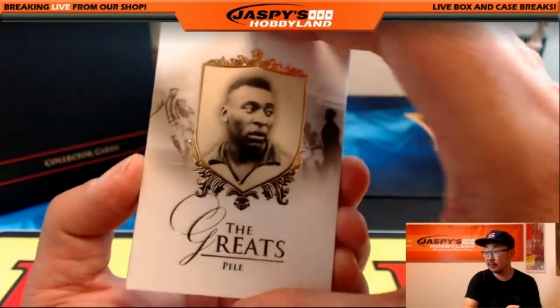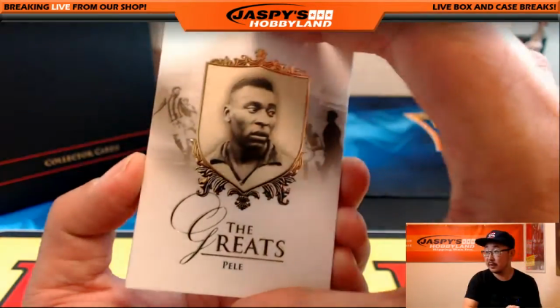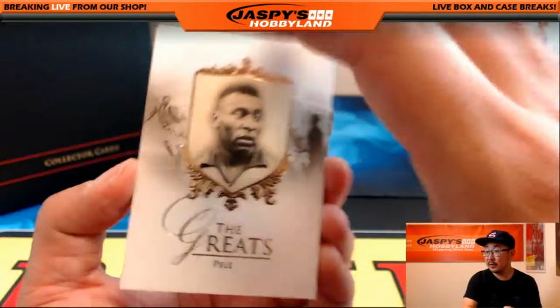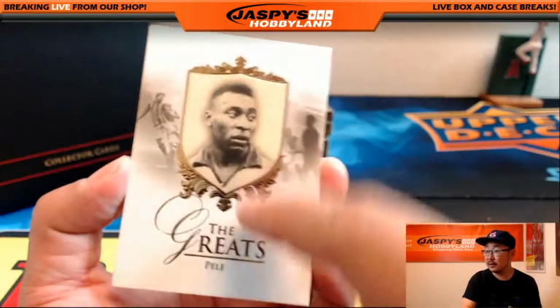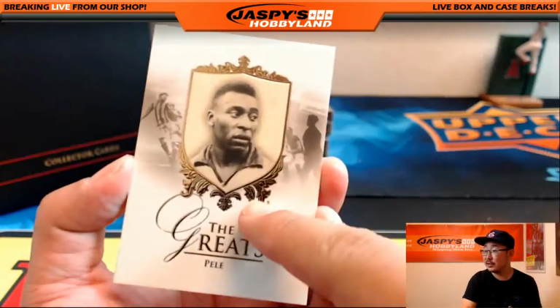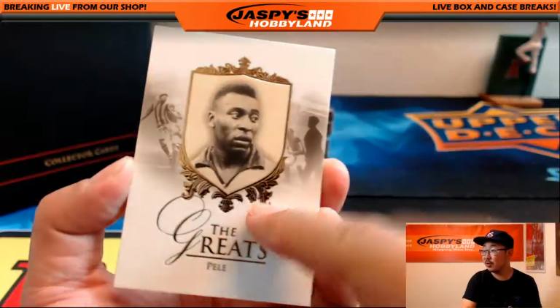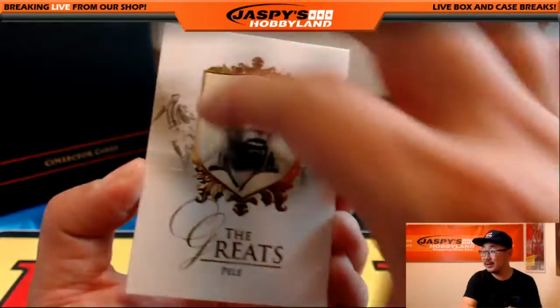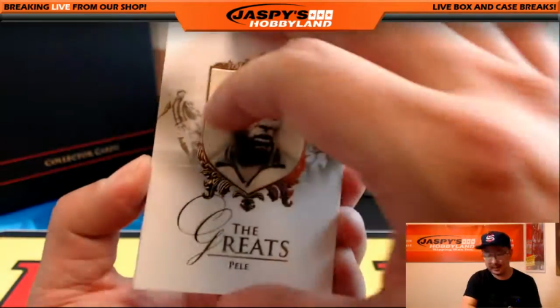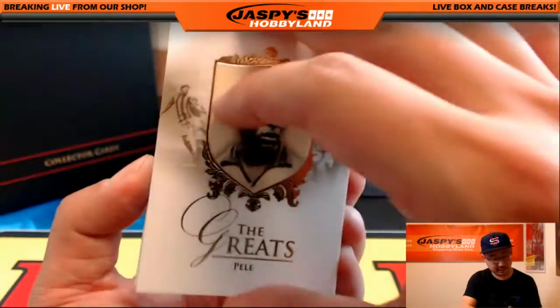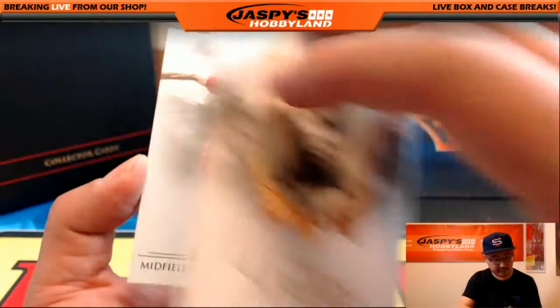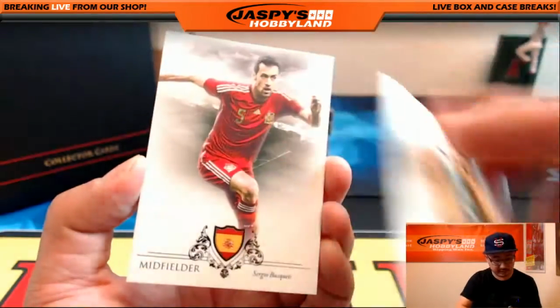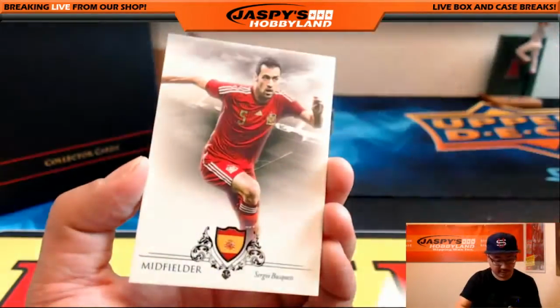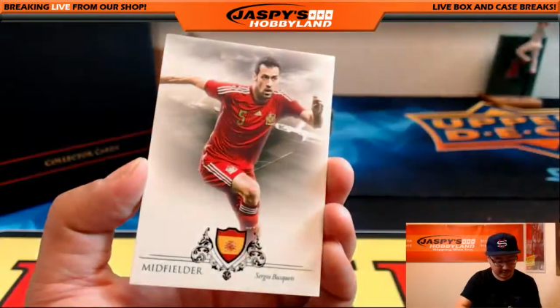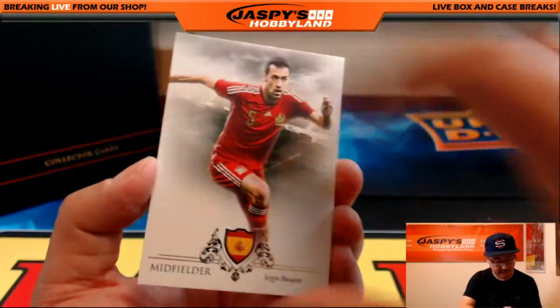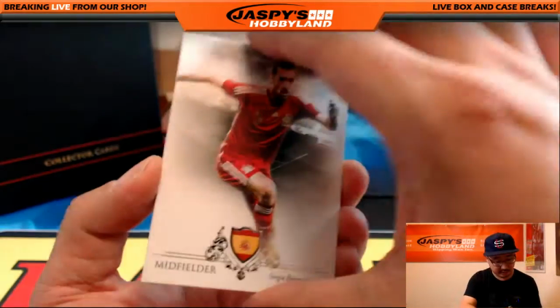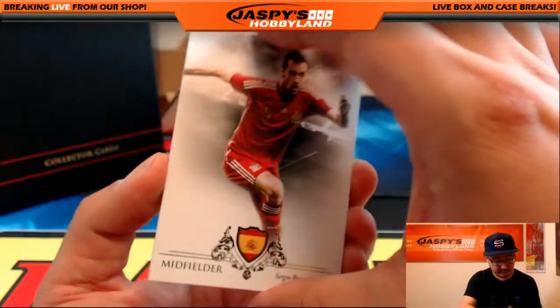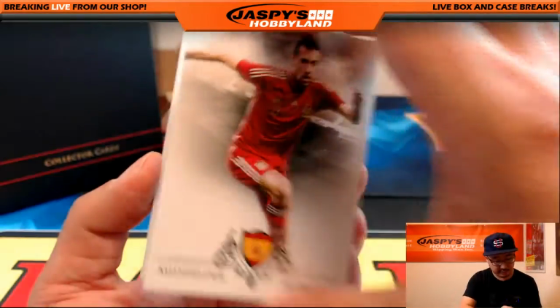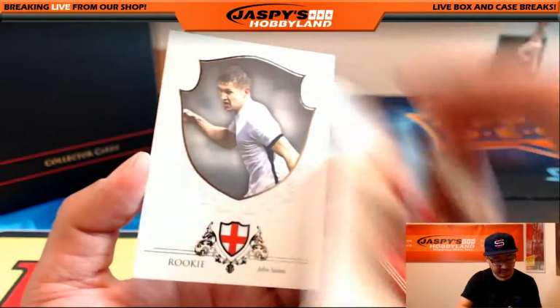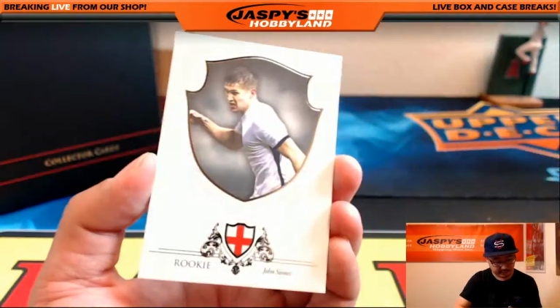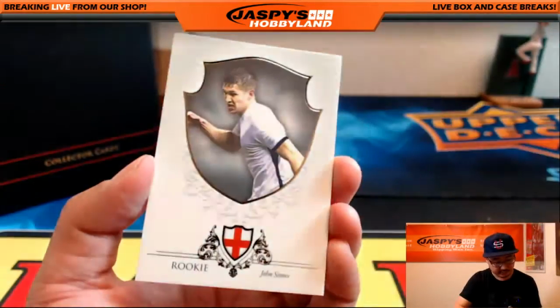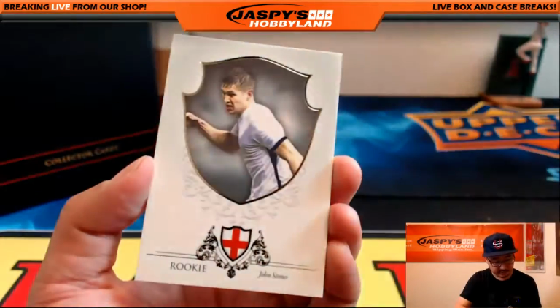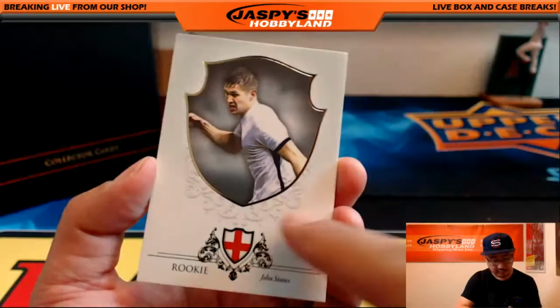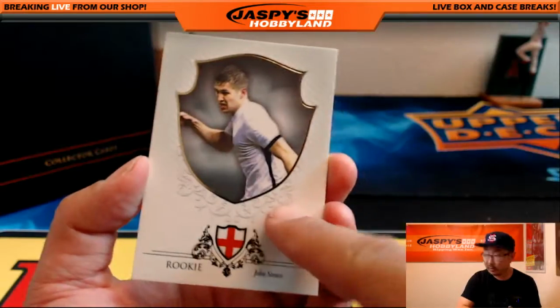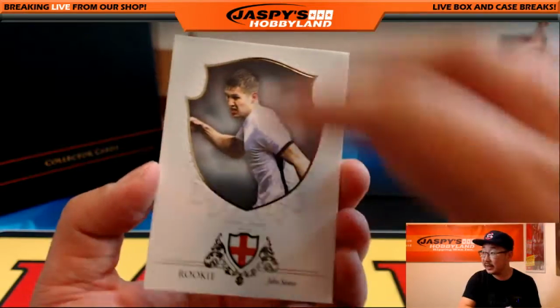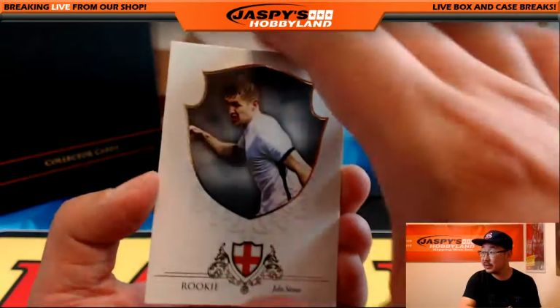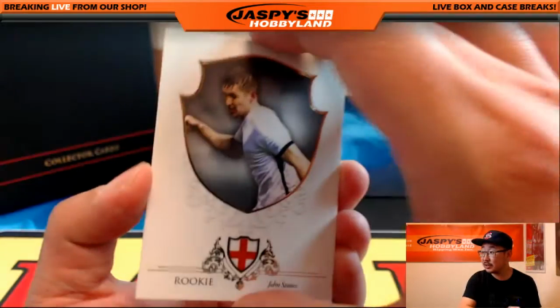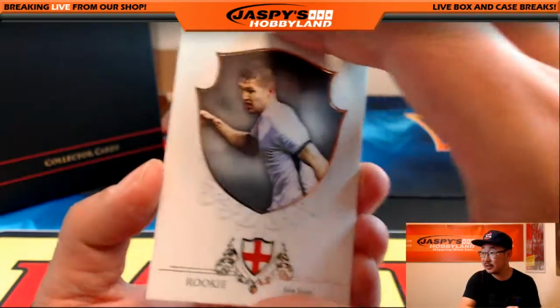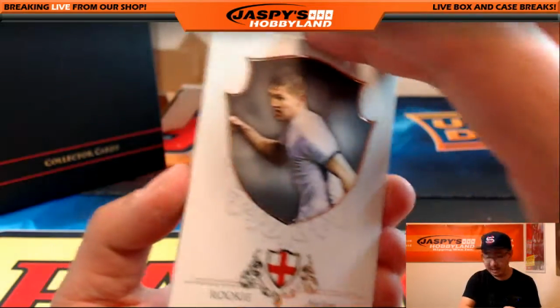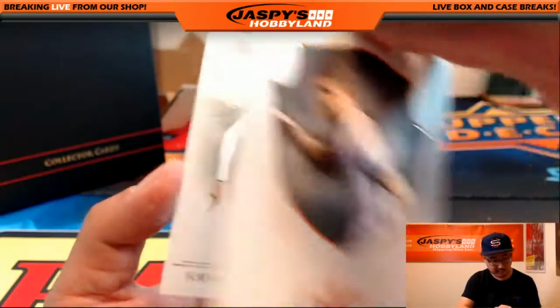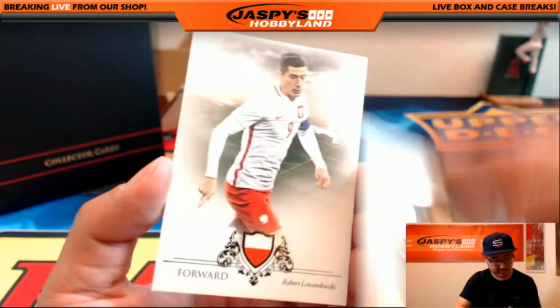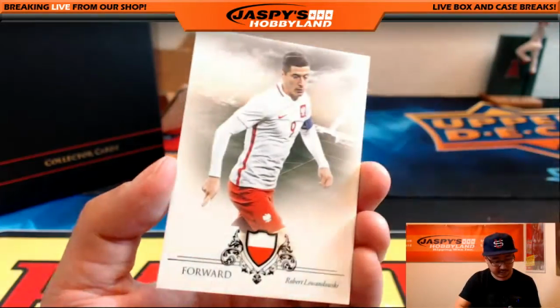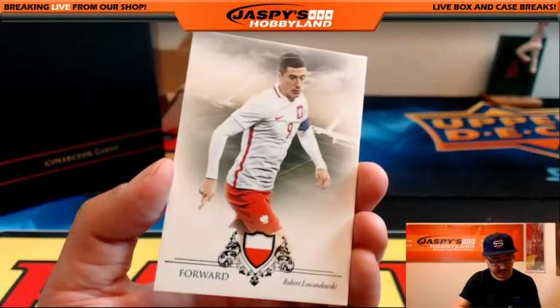These greats inserts — not numbered. Rookie inserts — not numbered as well.